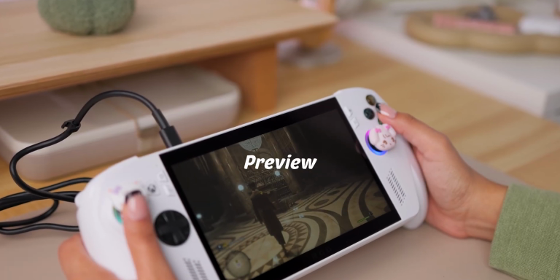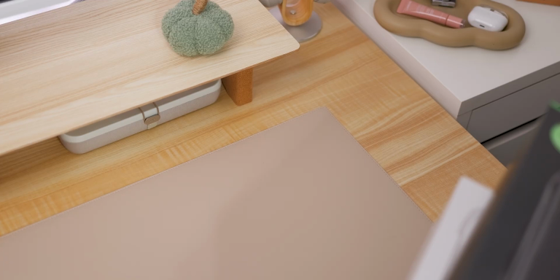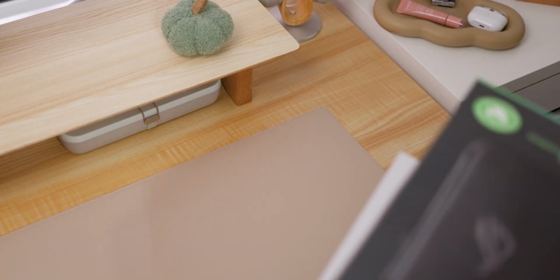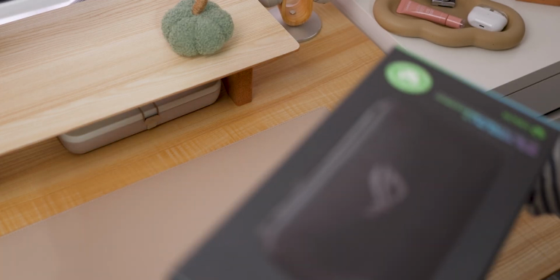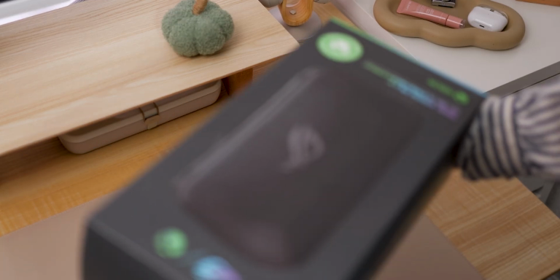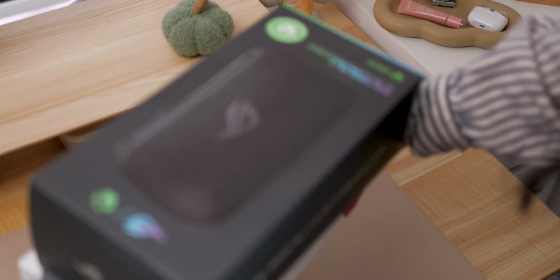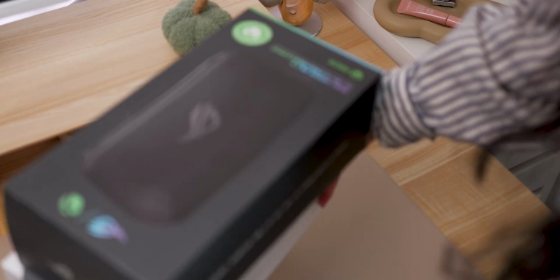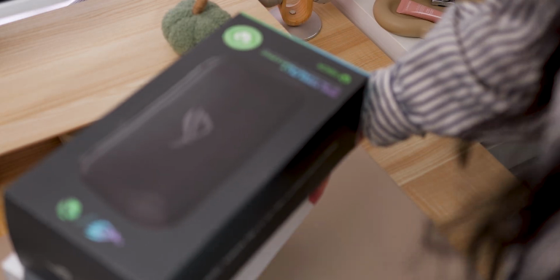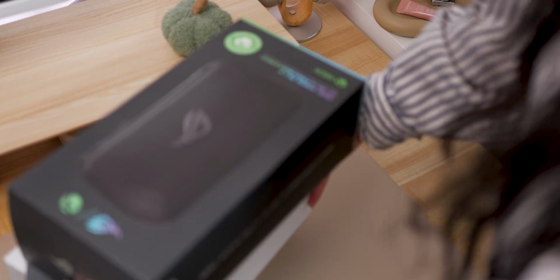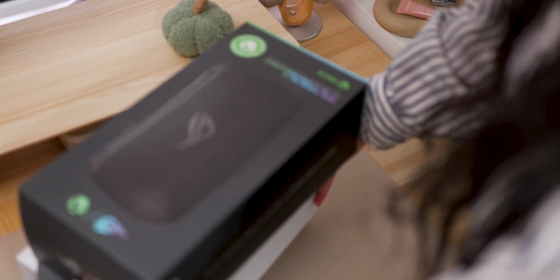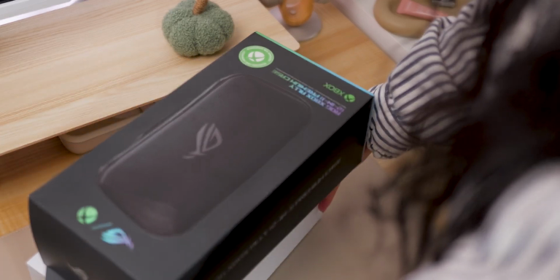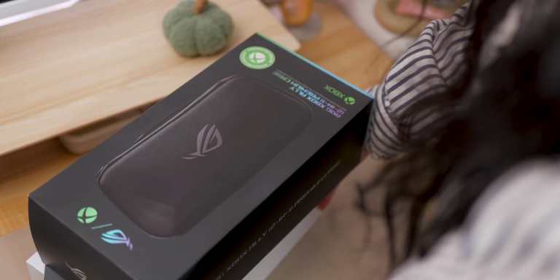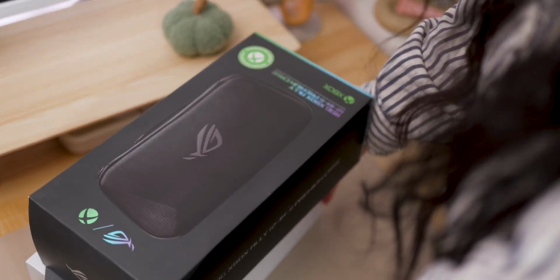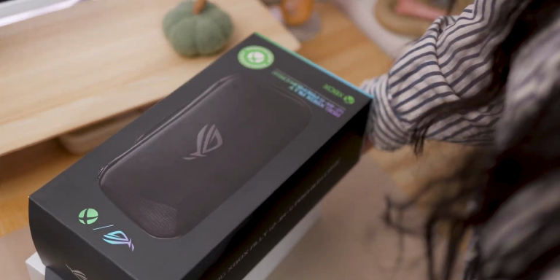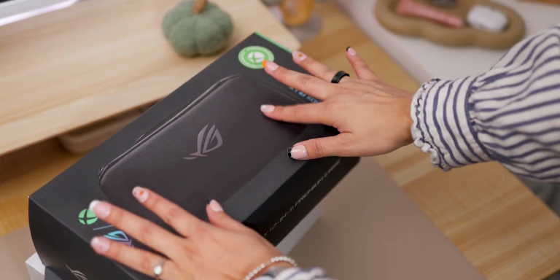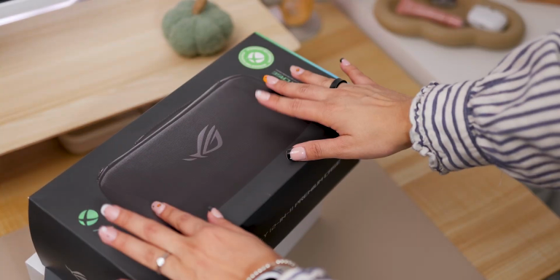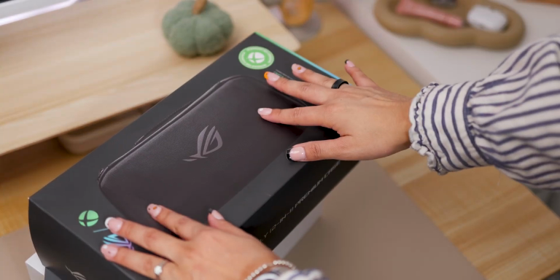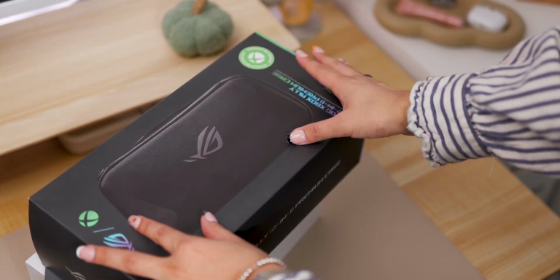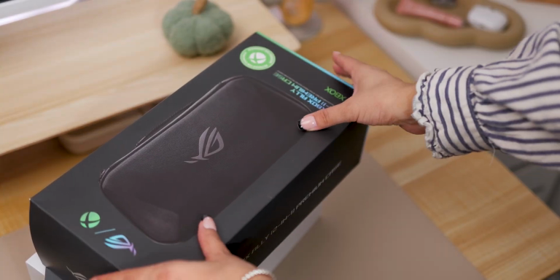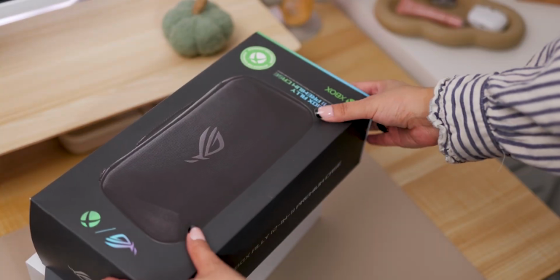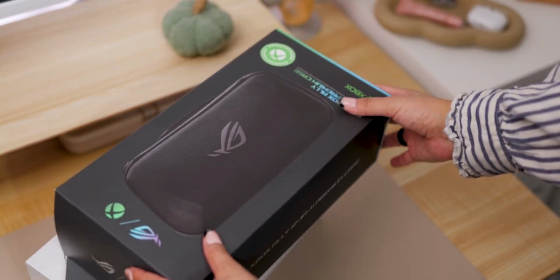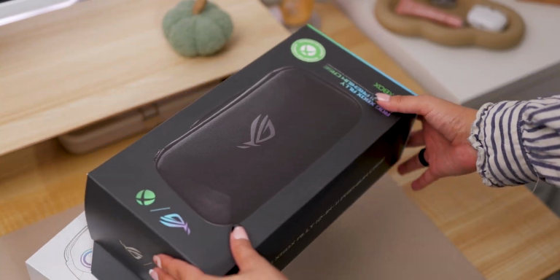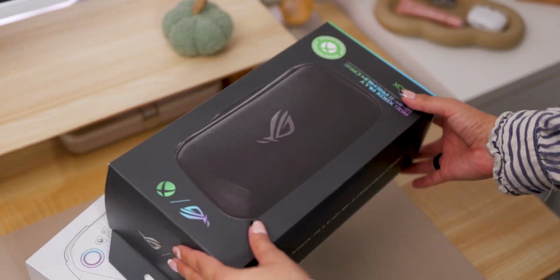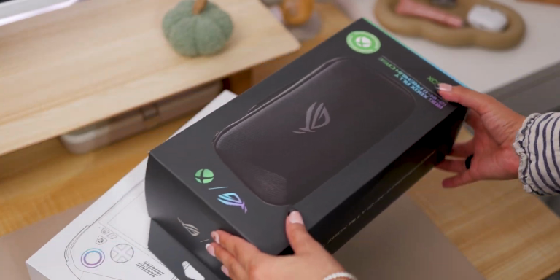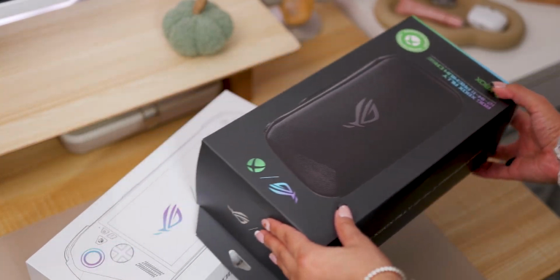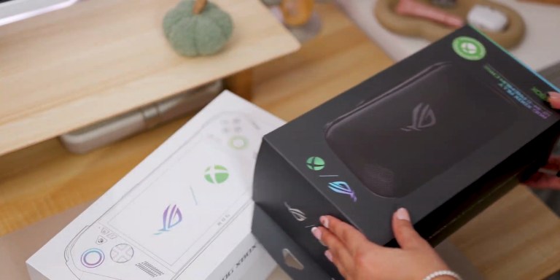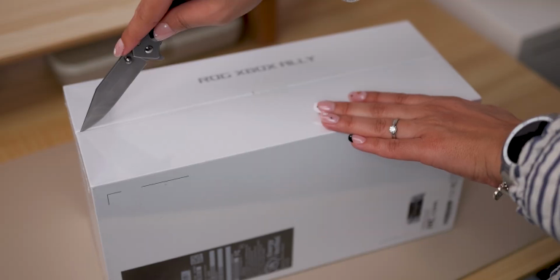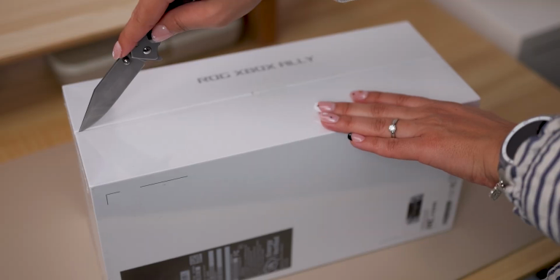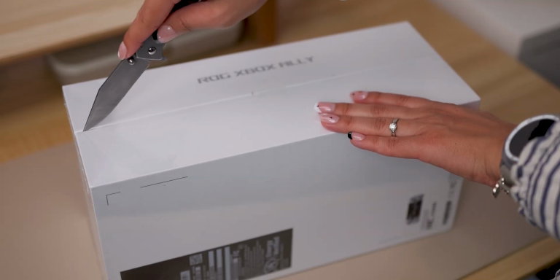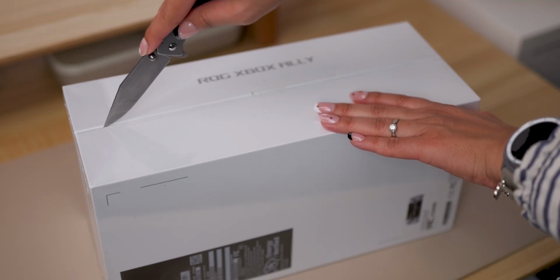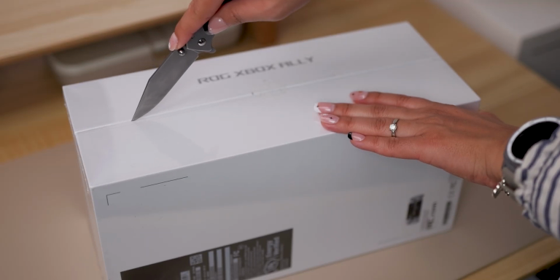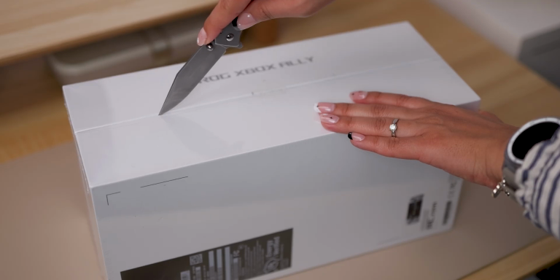Hey guys, it's Anna. Welcome back to my channel. Today we're unboxing the new ROG Xbox Ally in white. Let's just get into it.